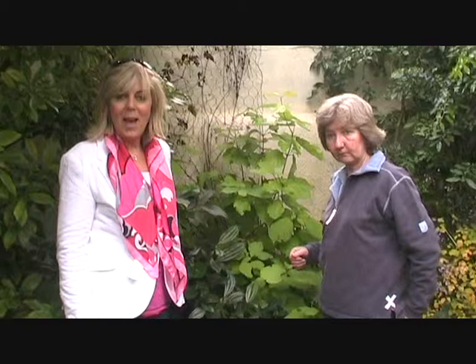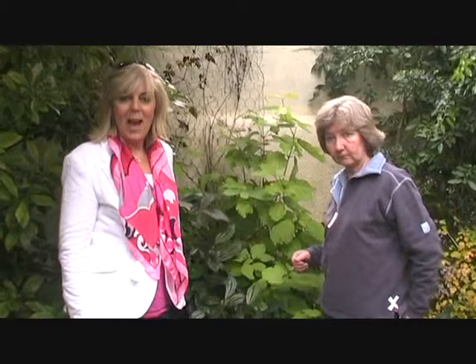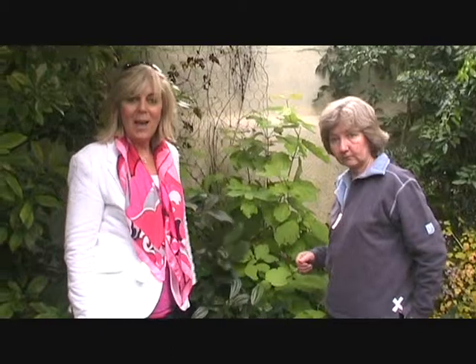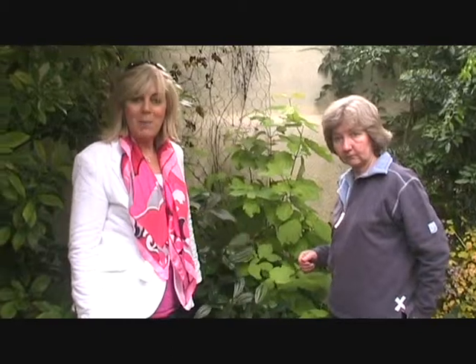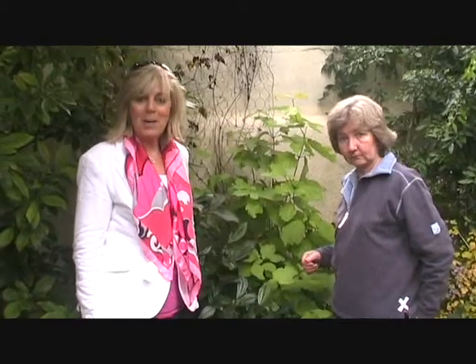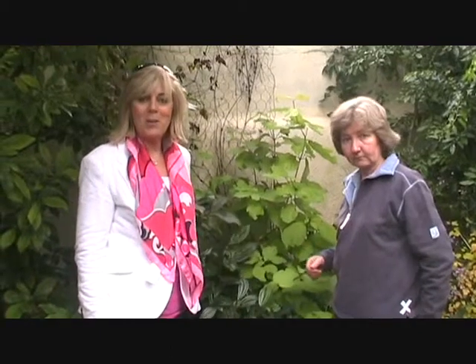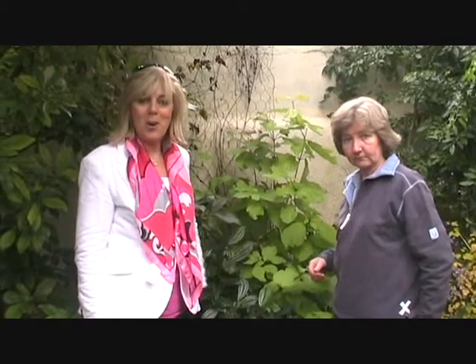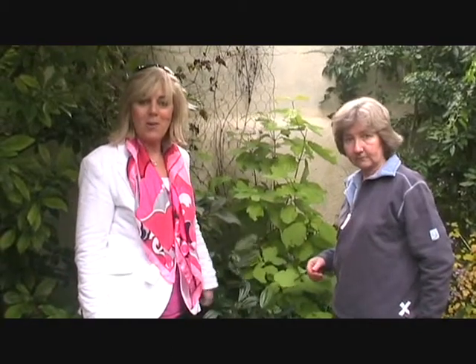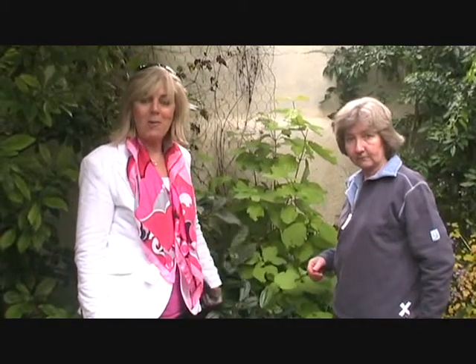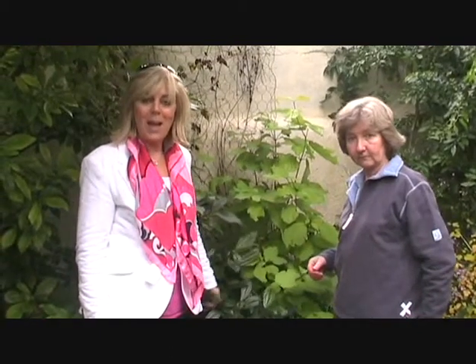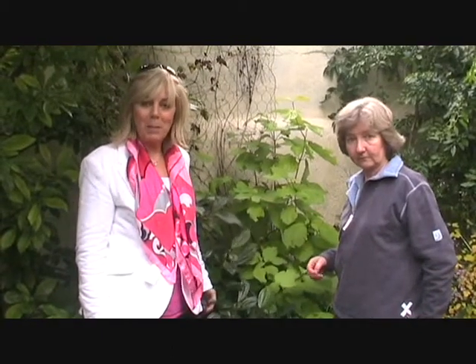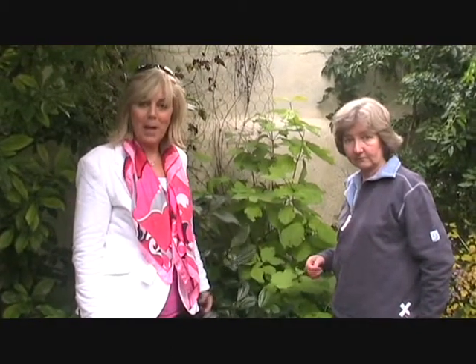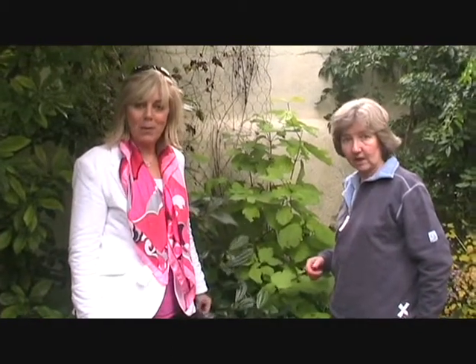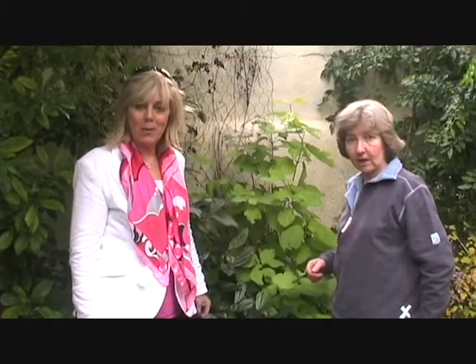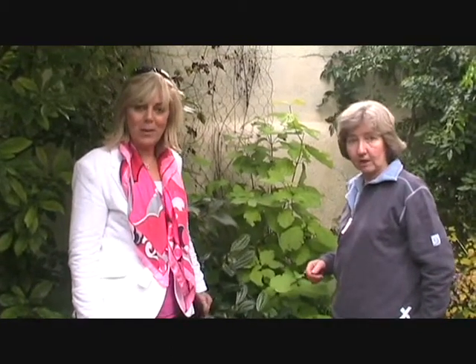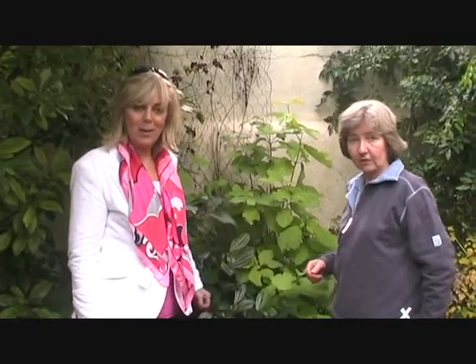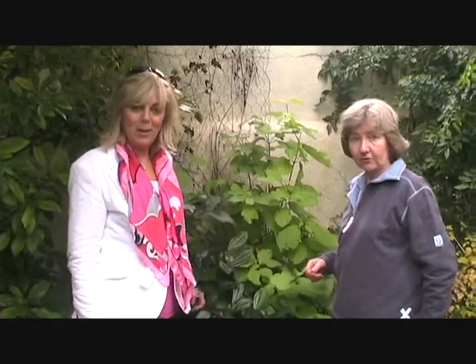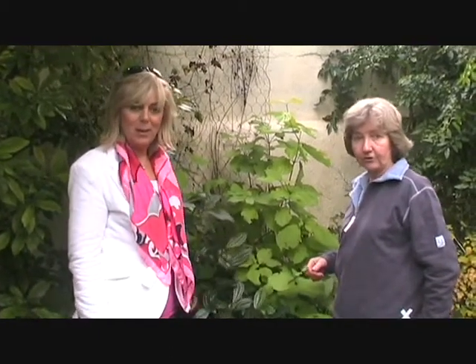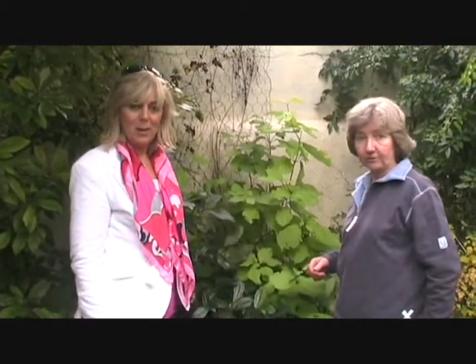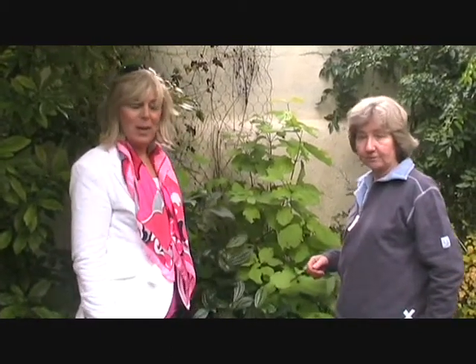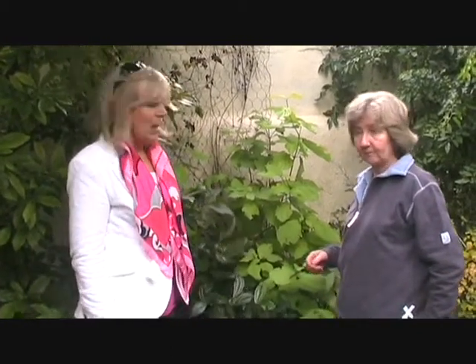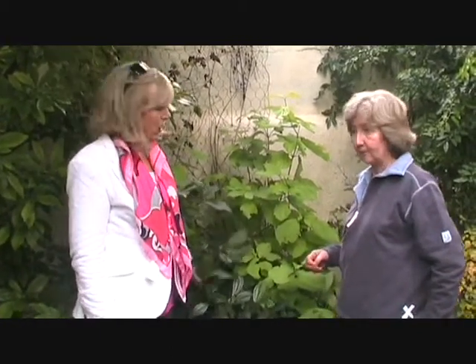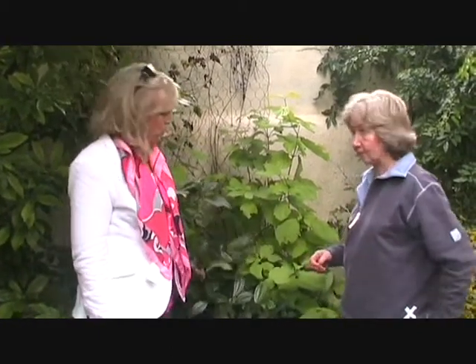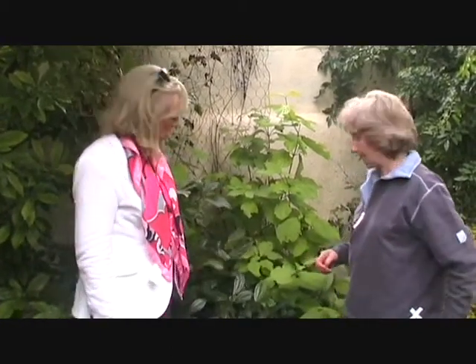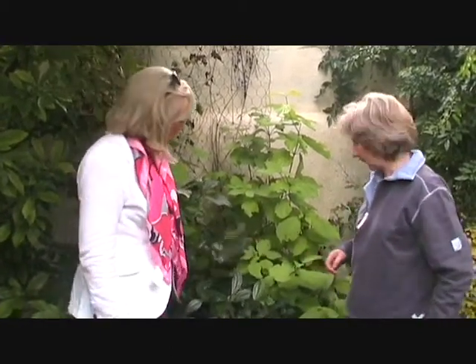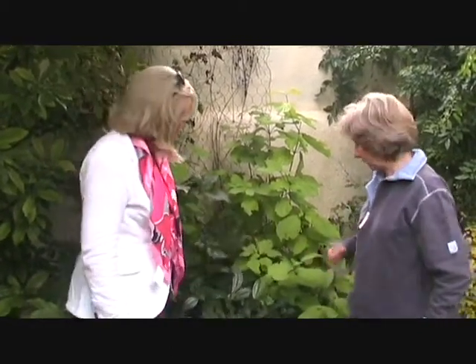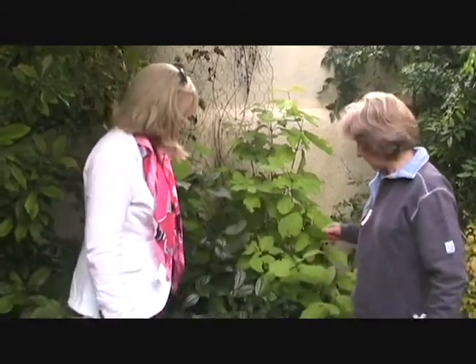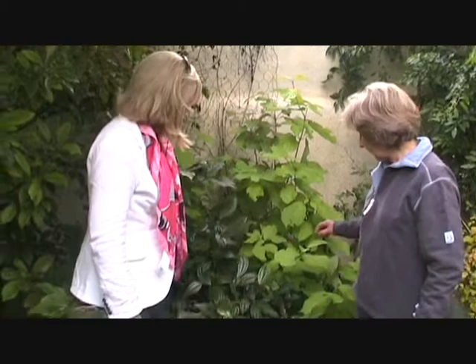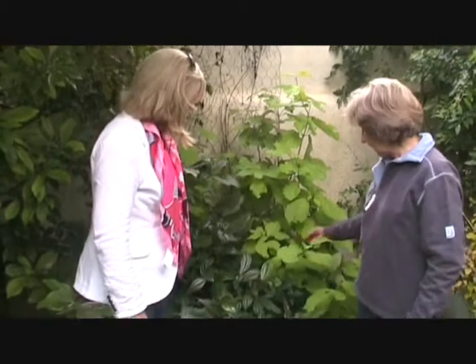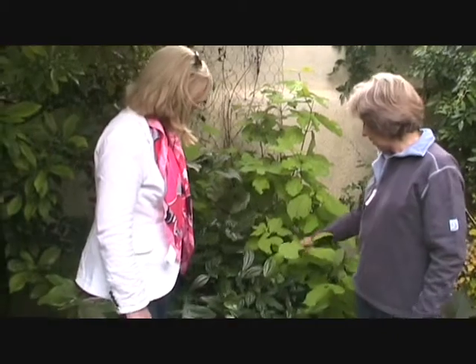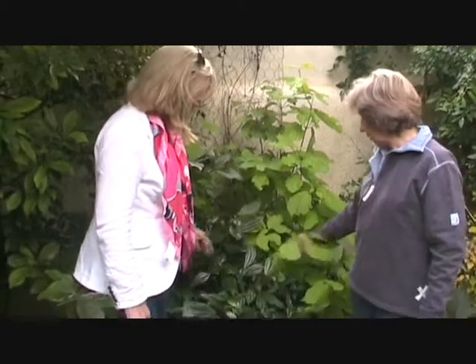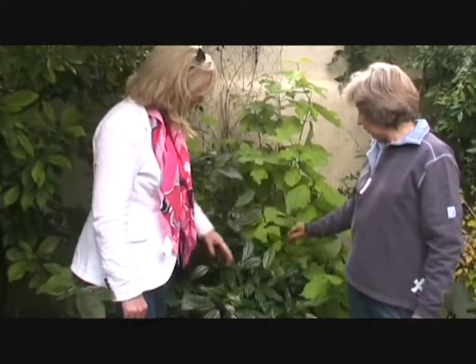Hi, welcome to Gardenville. I'm Catherine. And I'm Susan. Susan, what are you talking about here now?